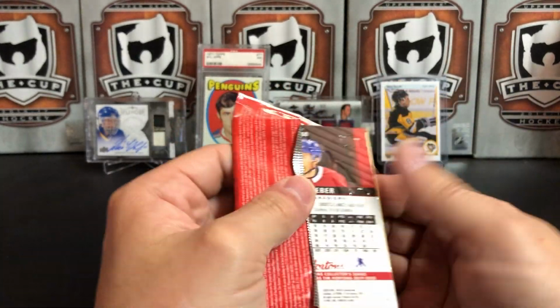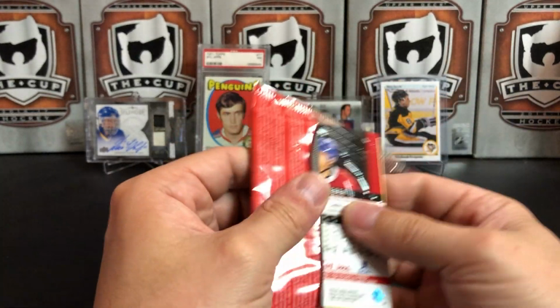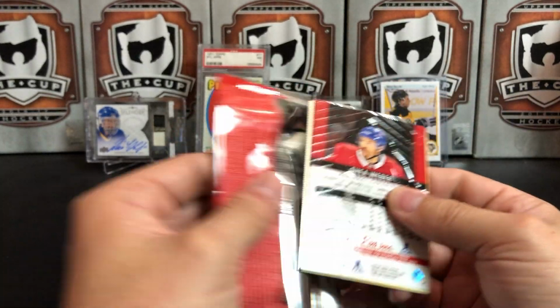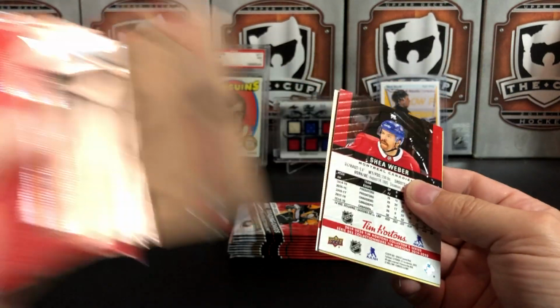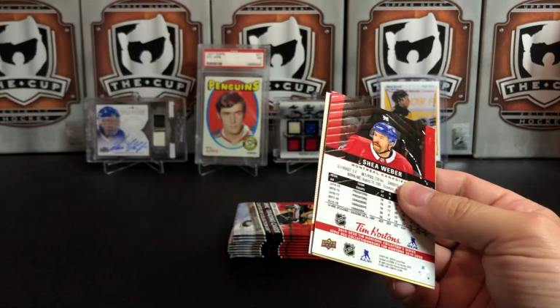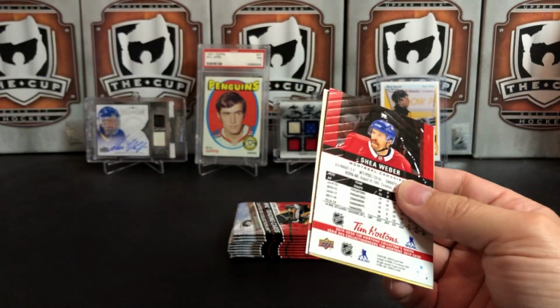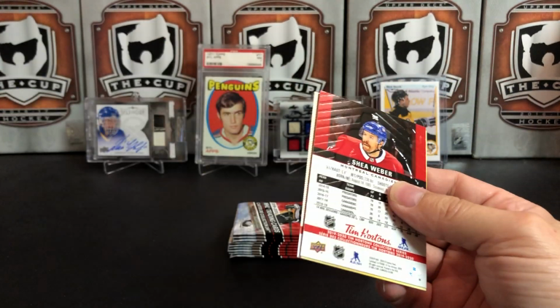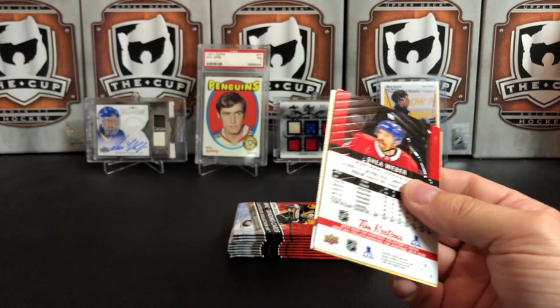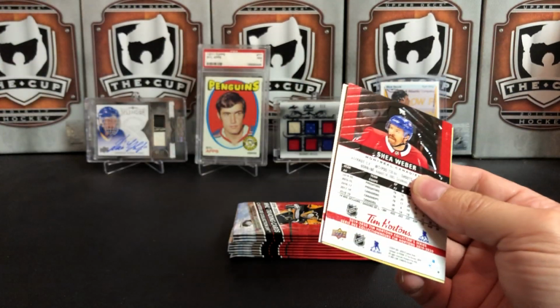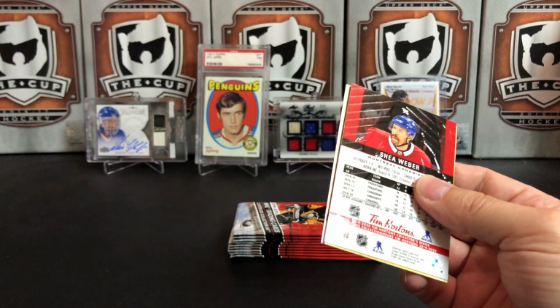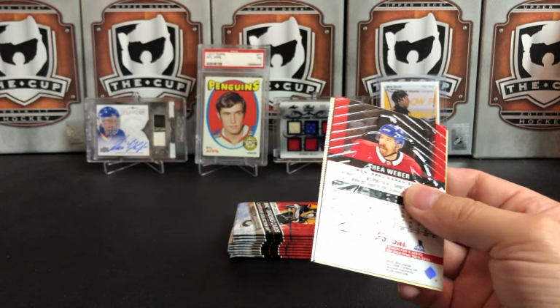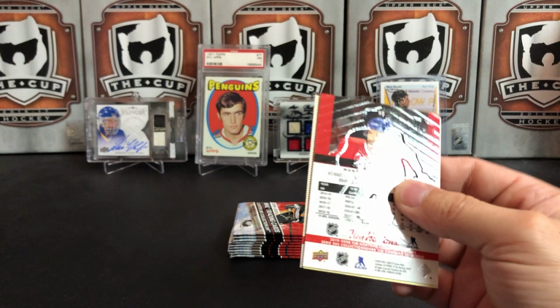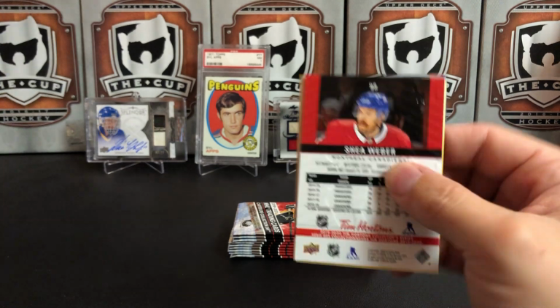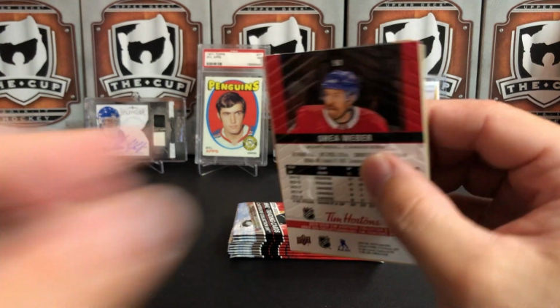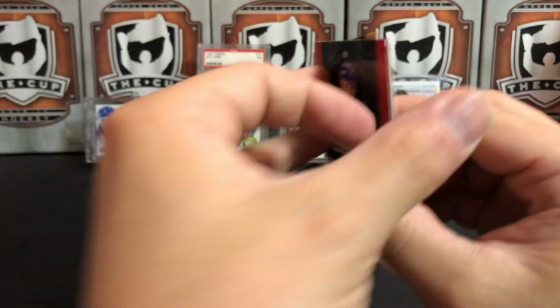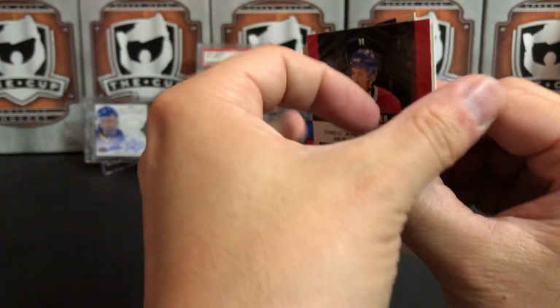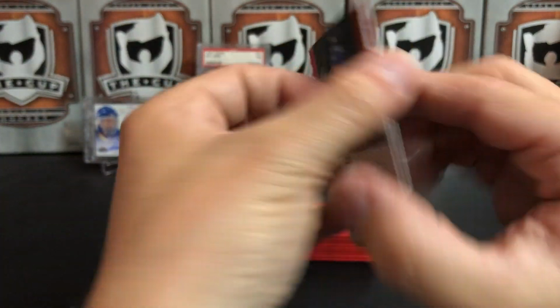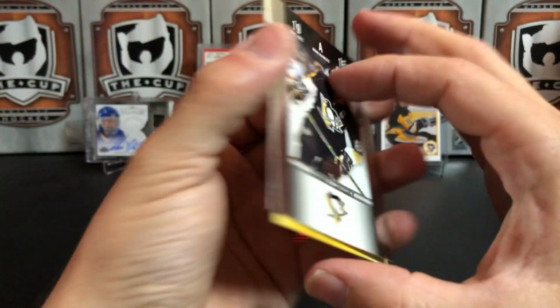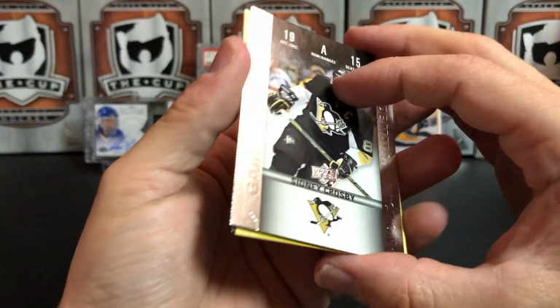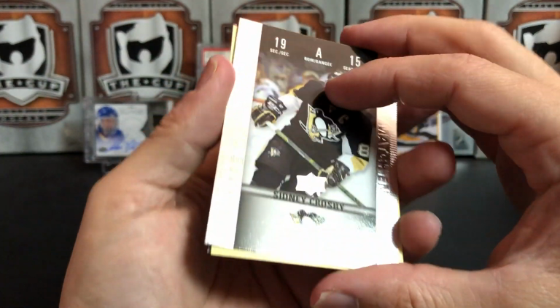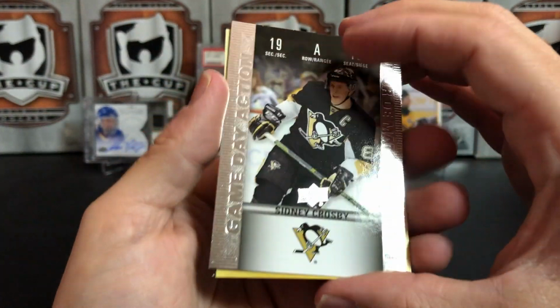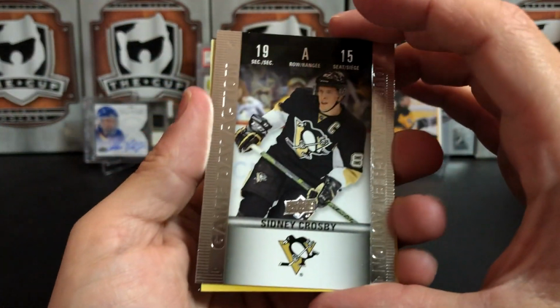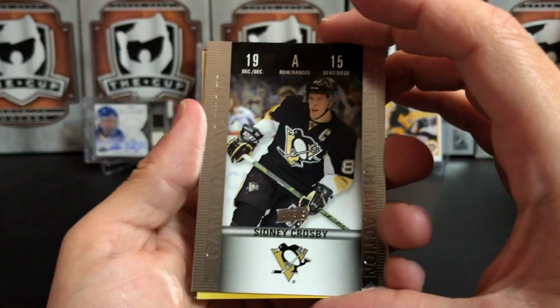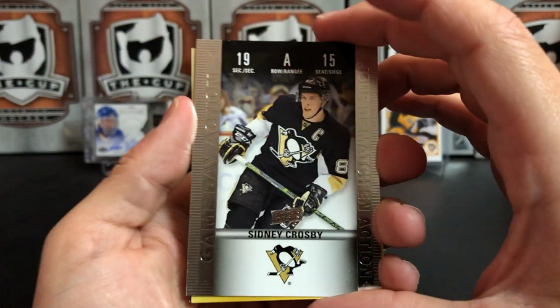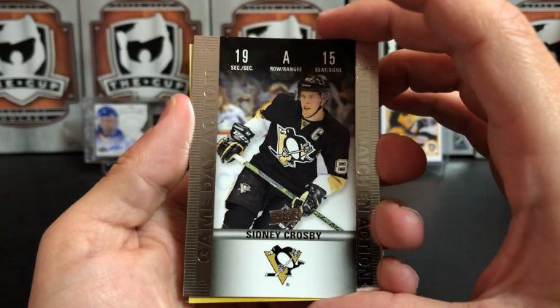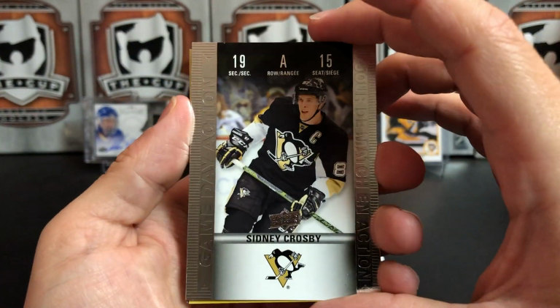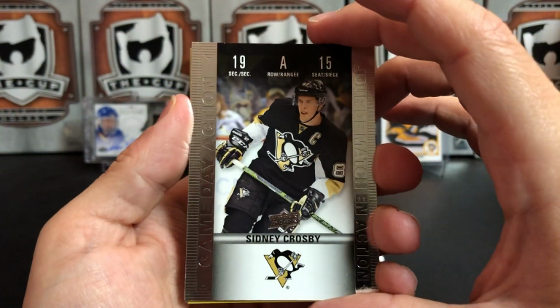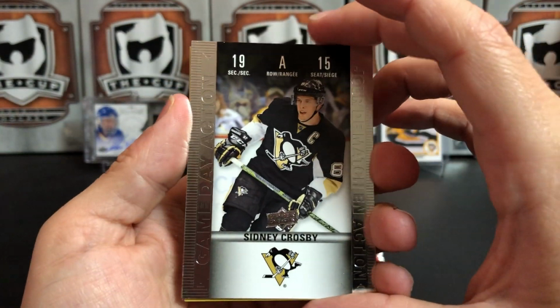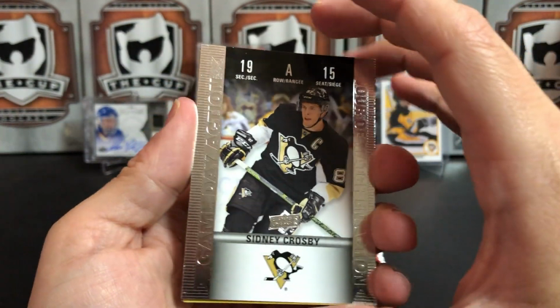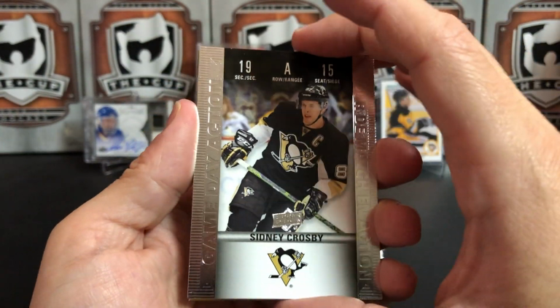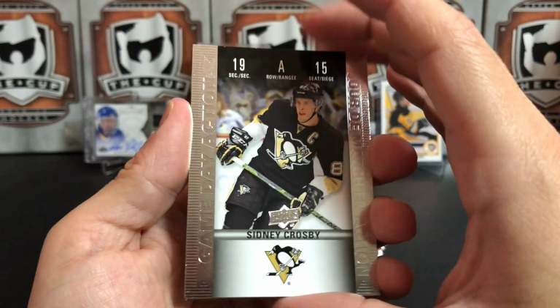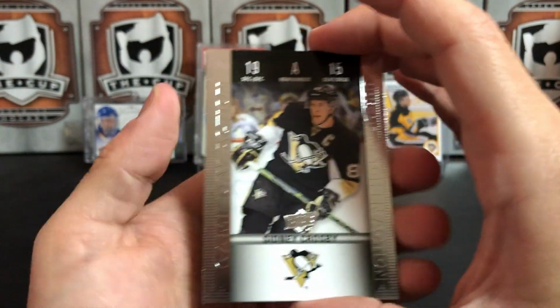They're inexpensive, and I actually think they're good-looking cards.